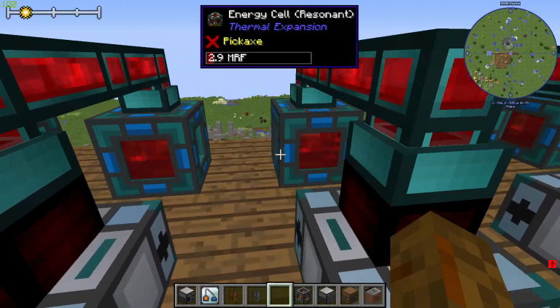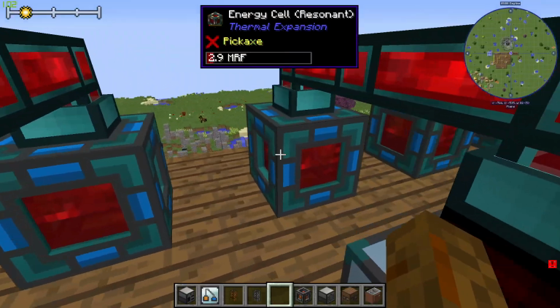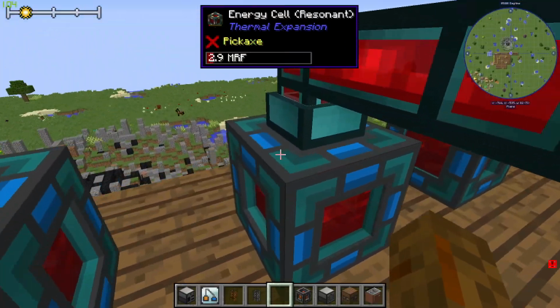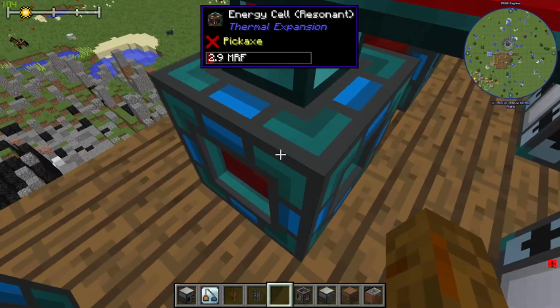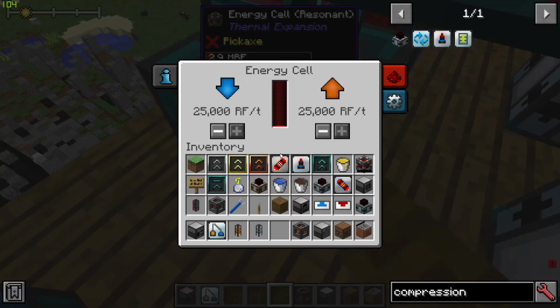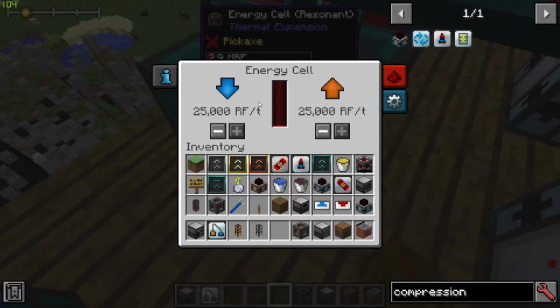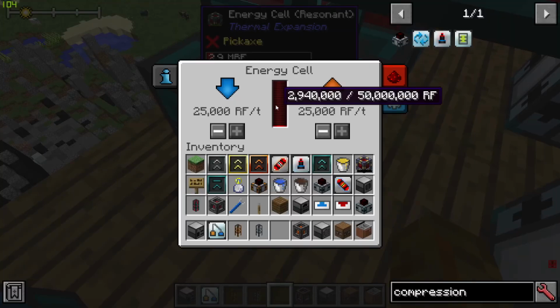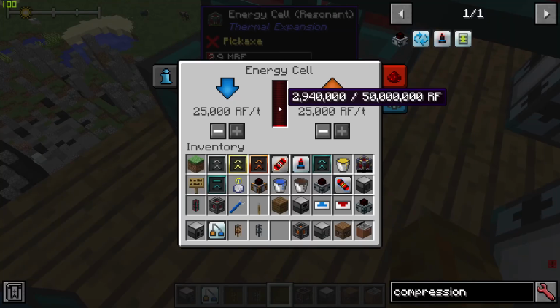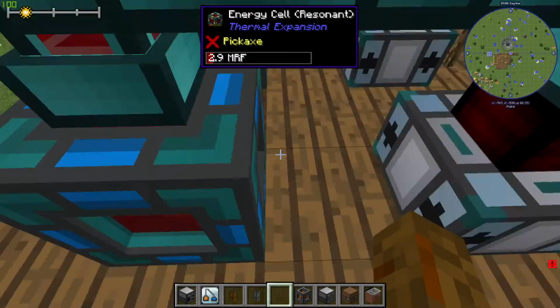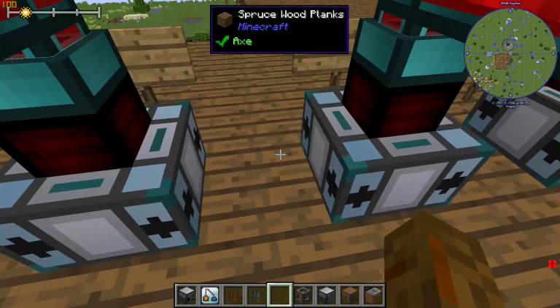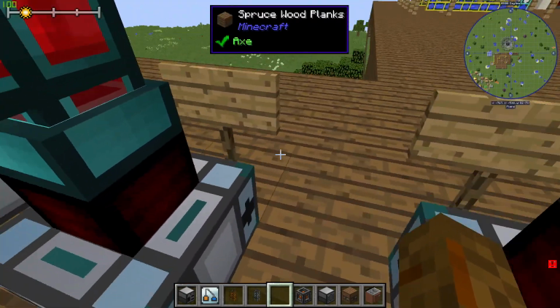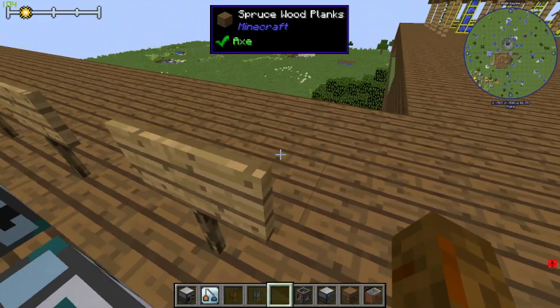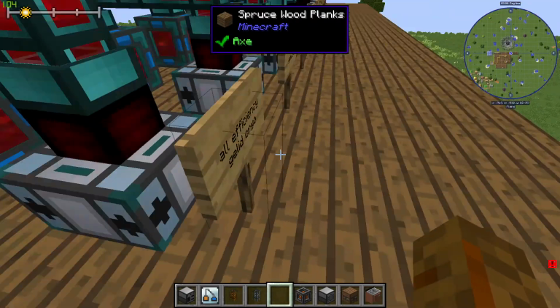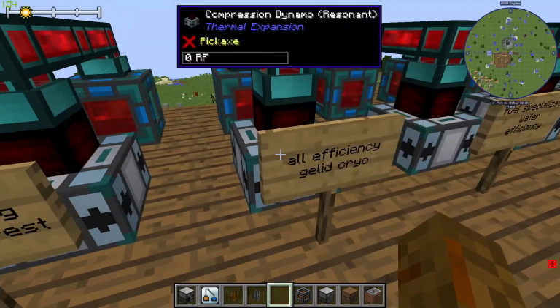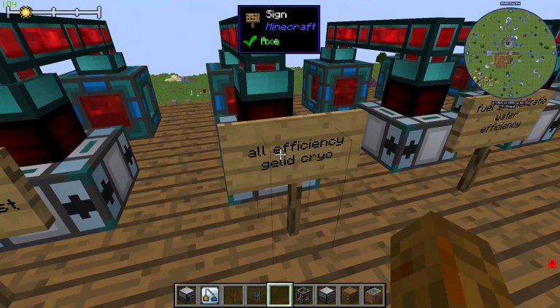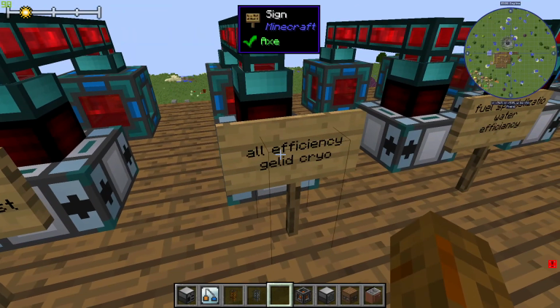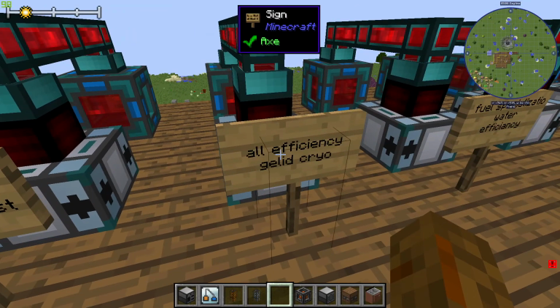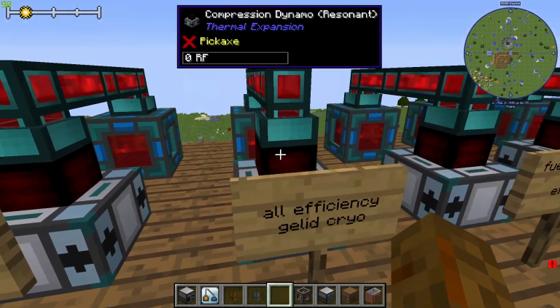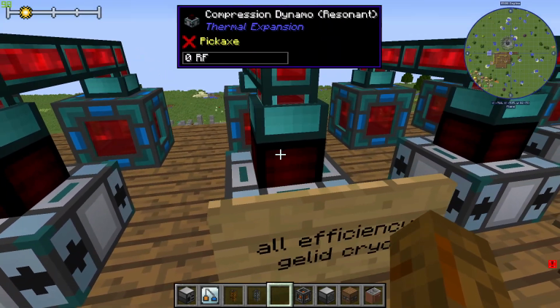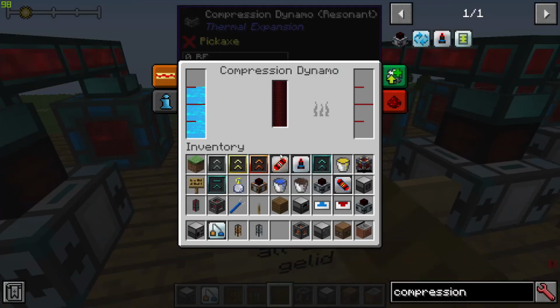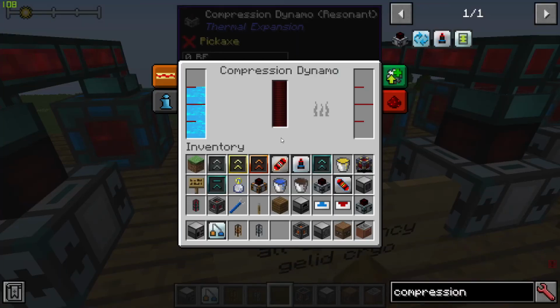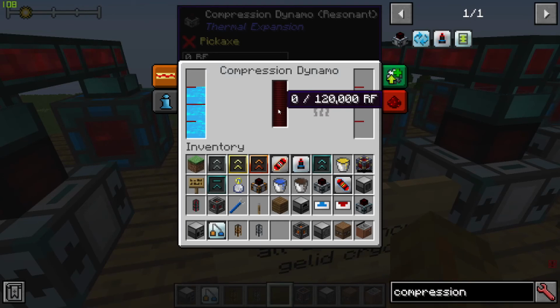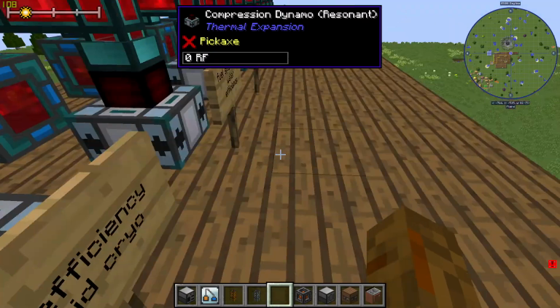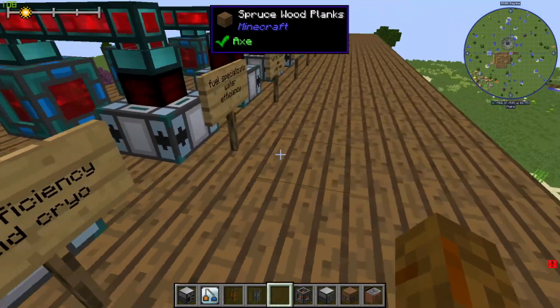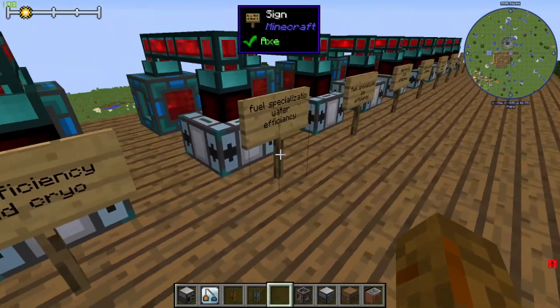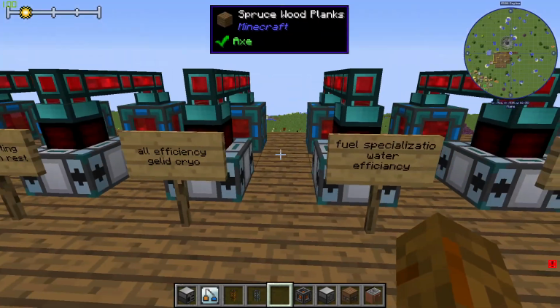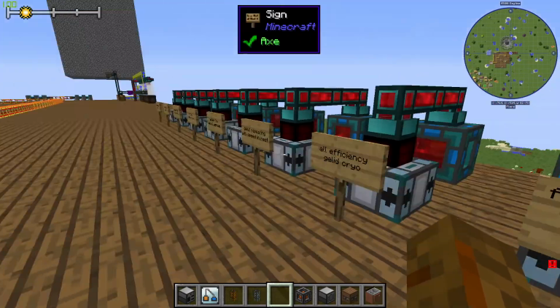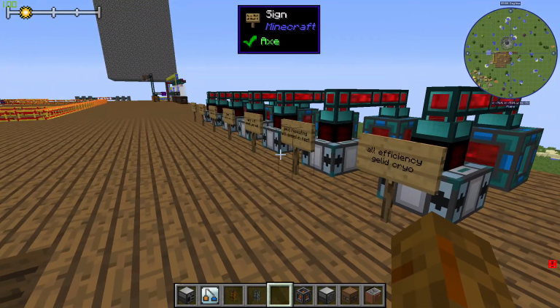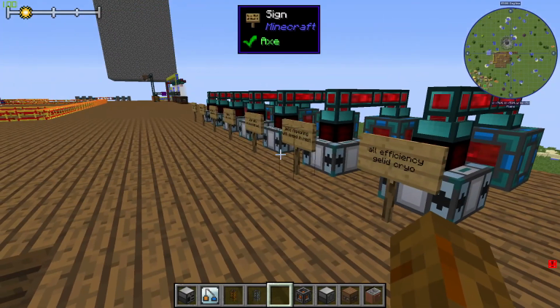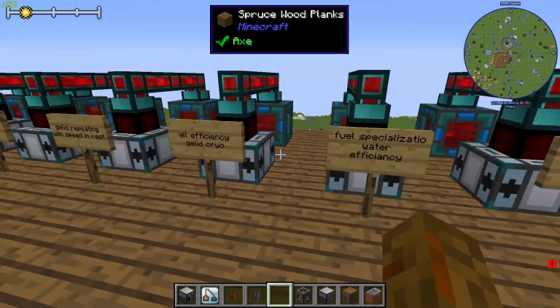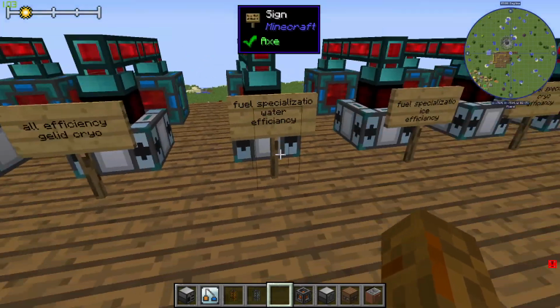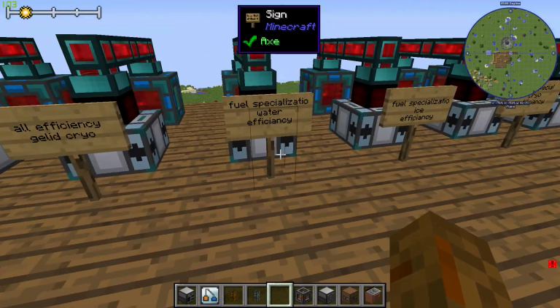With all efficiency upgrades and gelled cryothium, you get almost 3 million RF. That's almost double the power for one bucket of refined fuel.